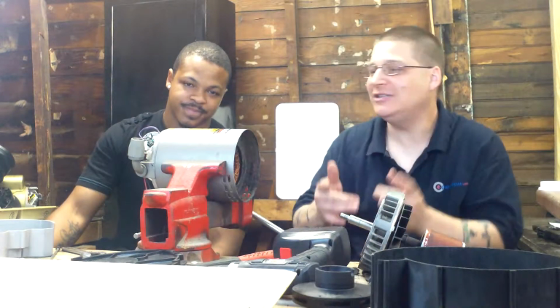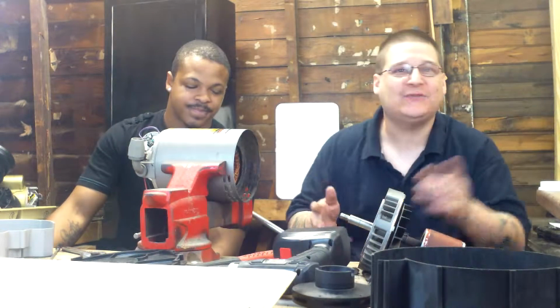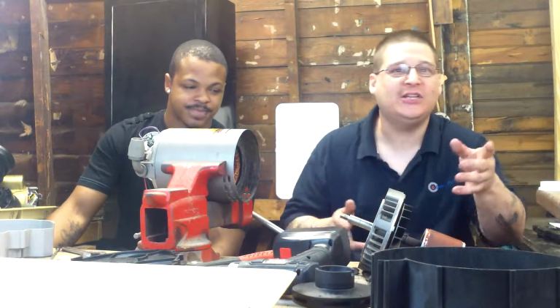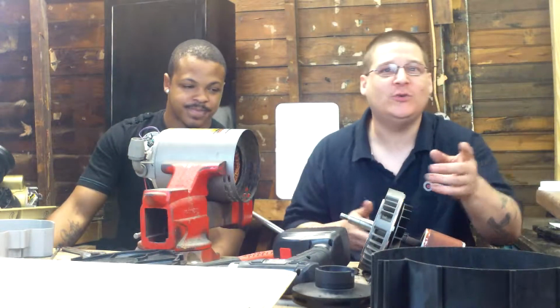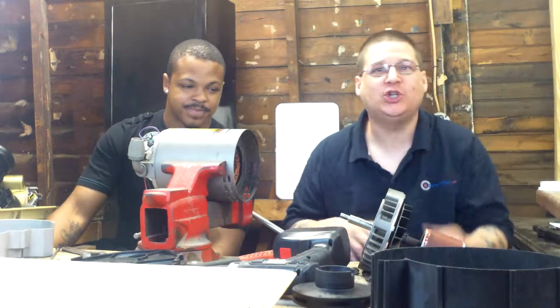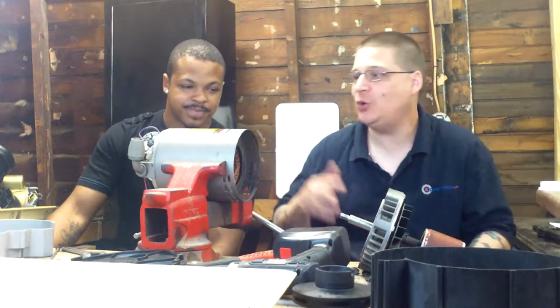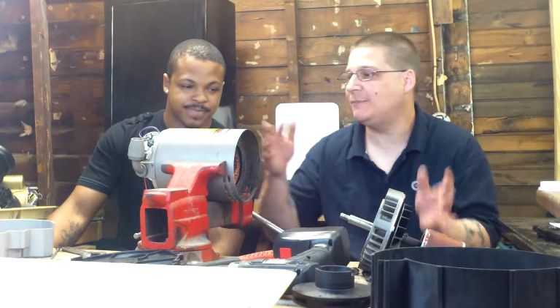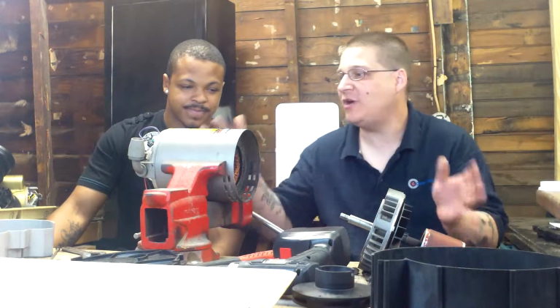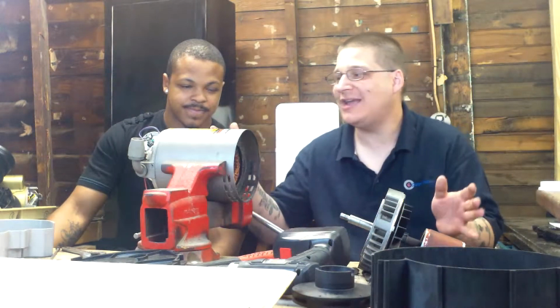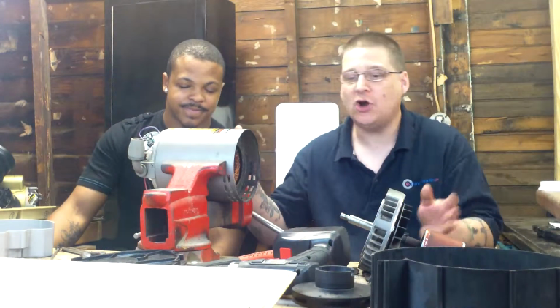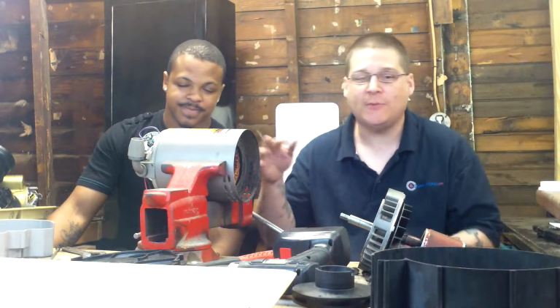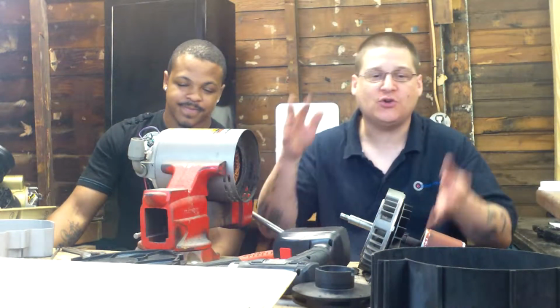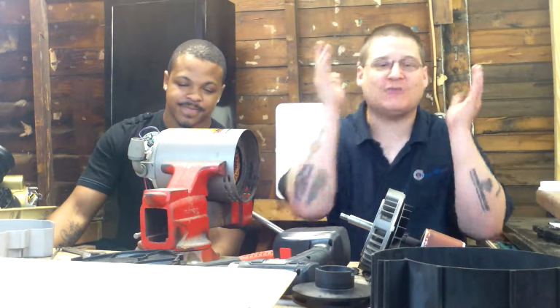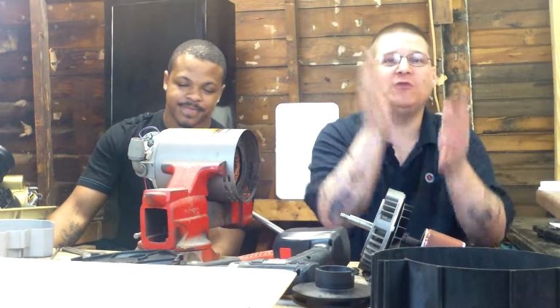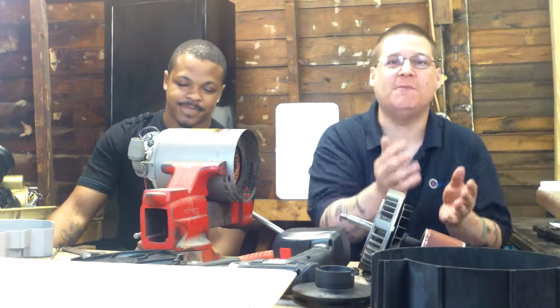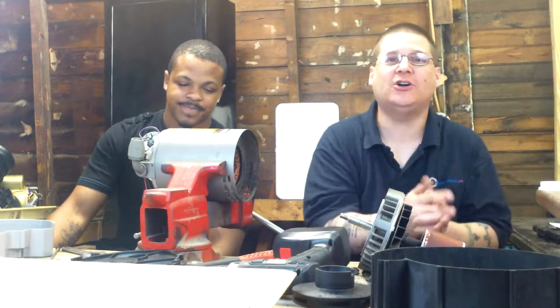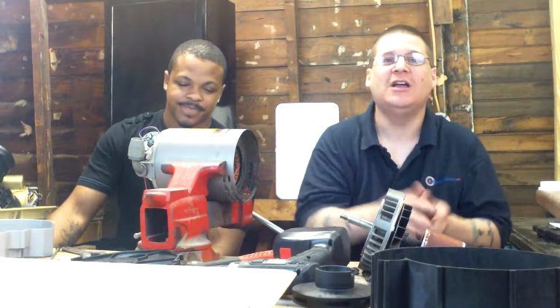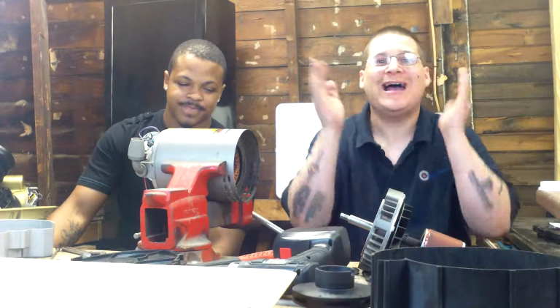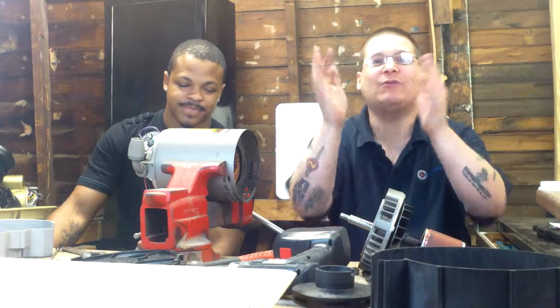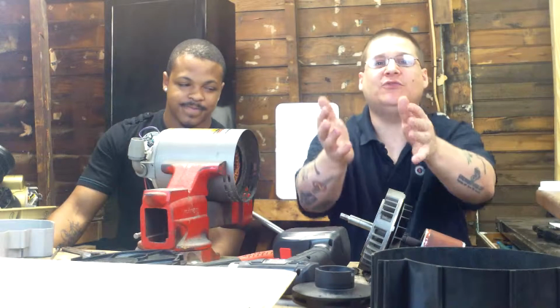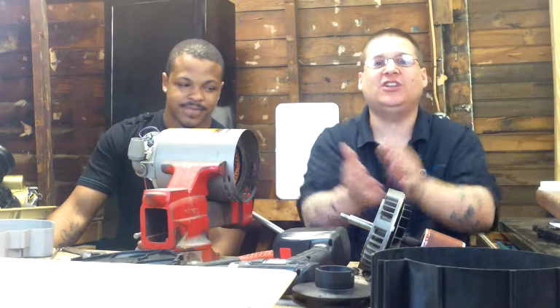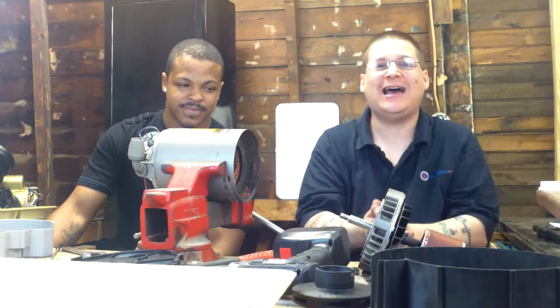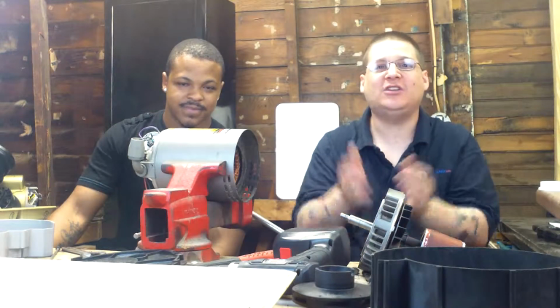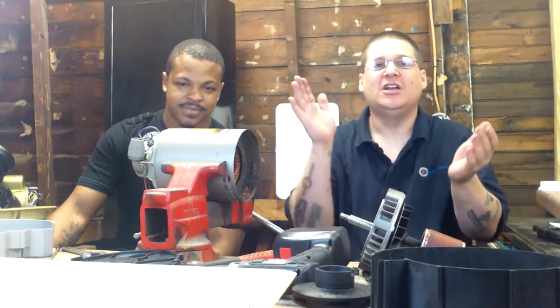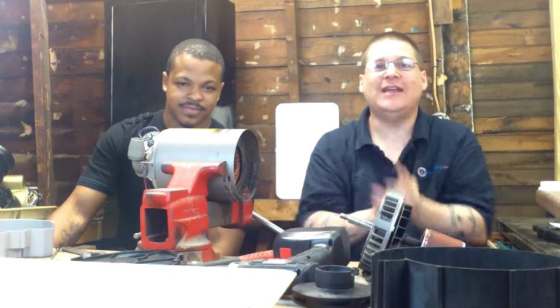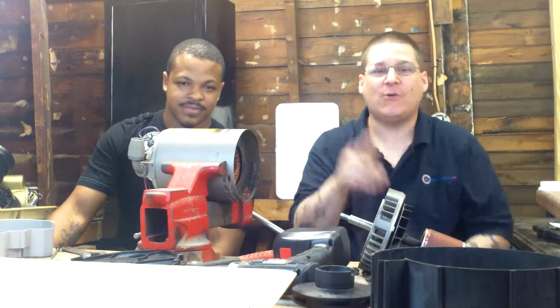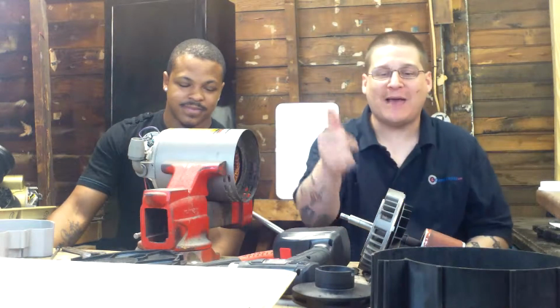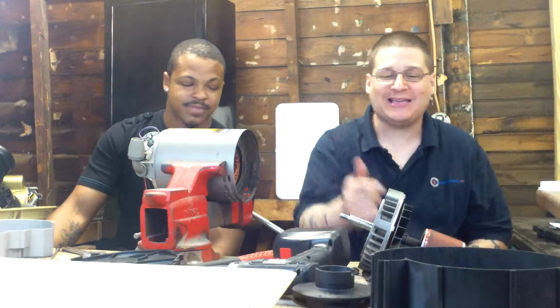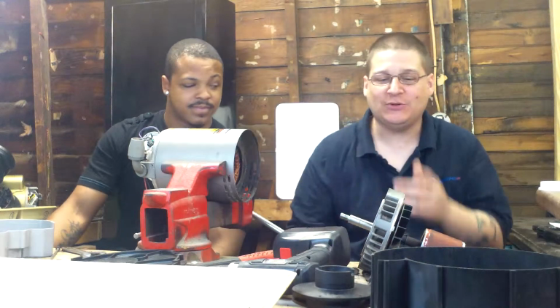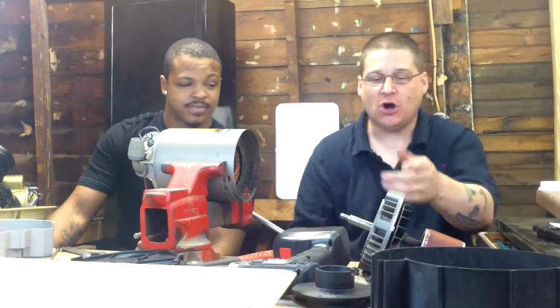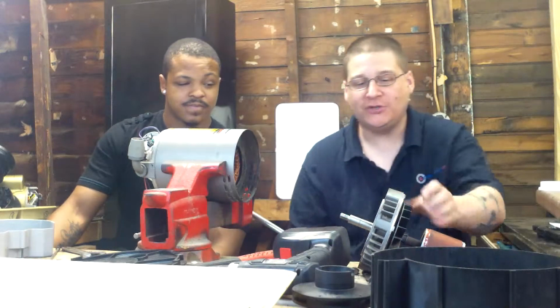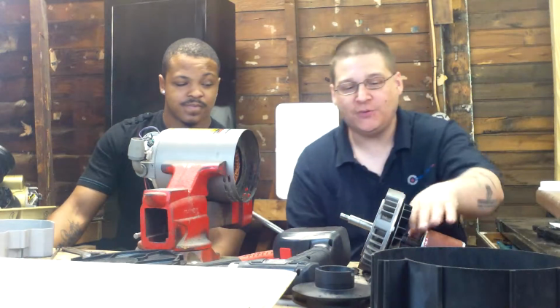In the last video, we showed you how to break down the armature, how to remove the impeller, and how to remove the seal housing. Now we're back here with the armature.